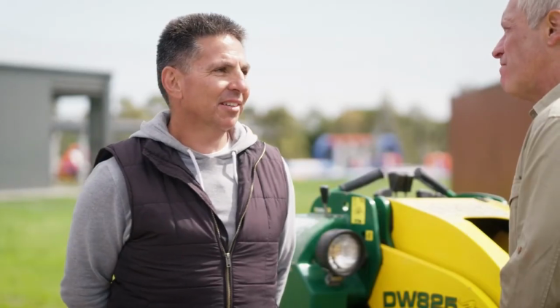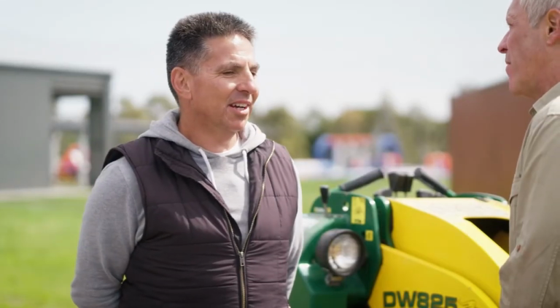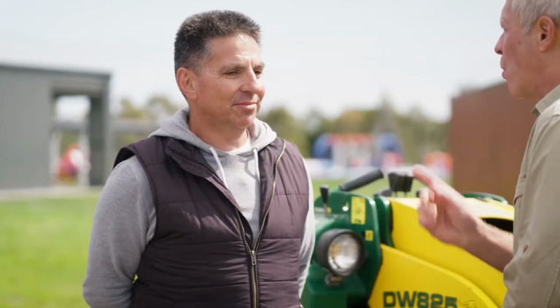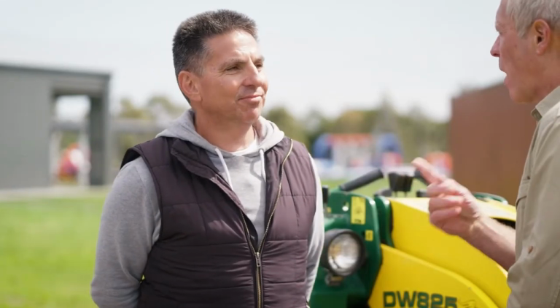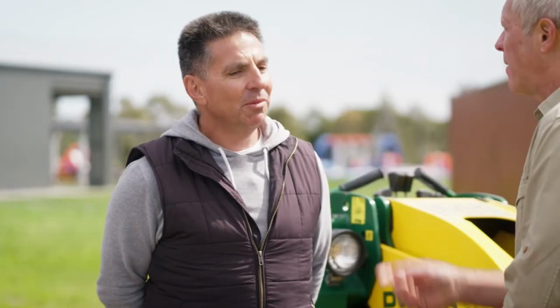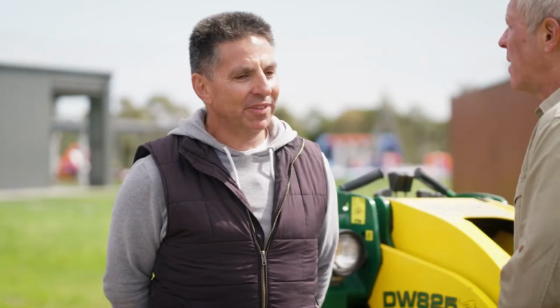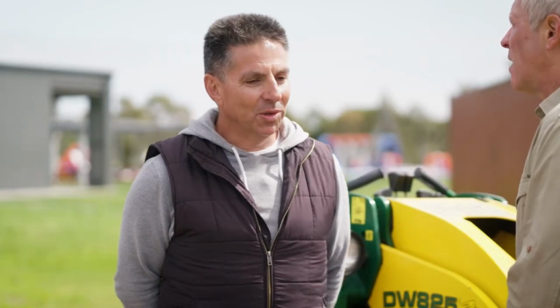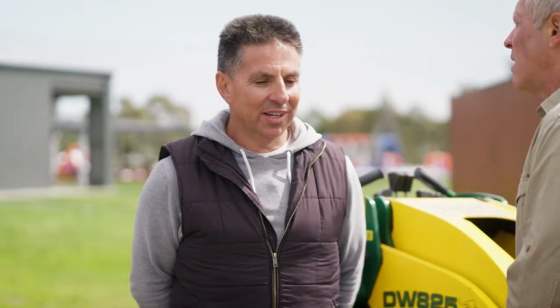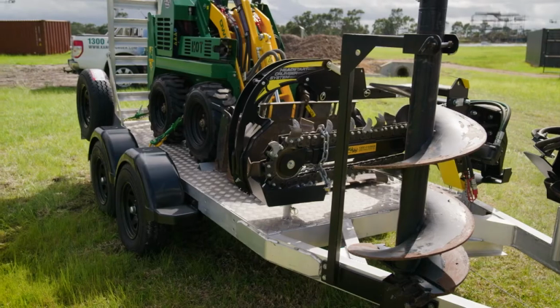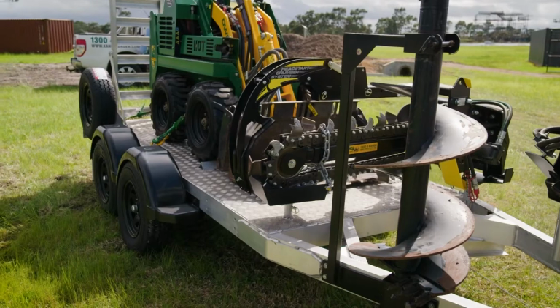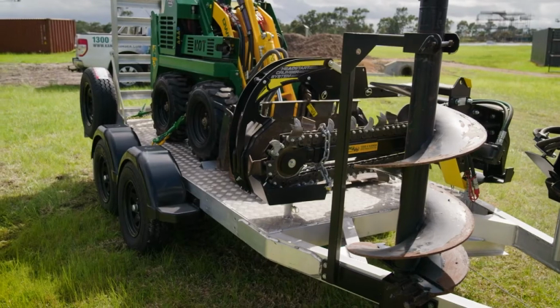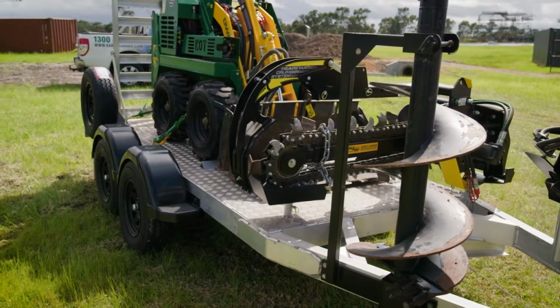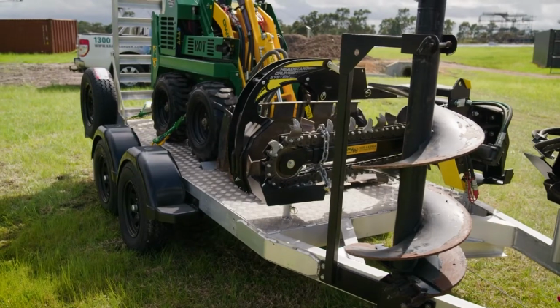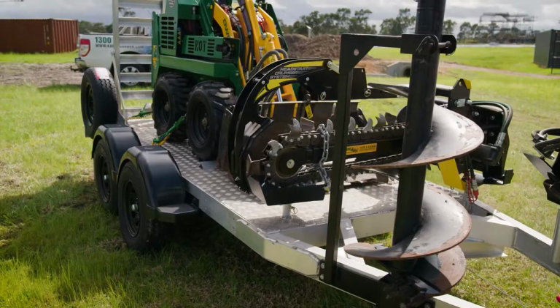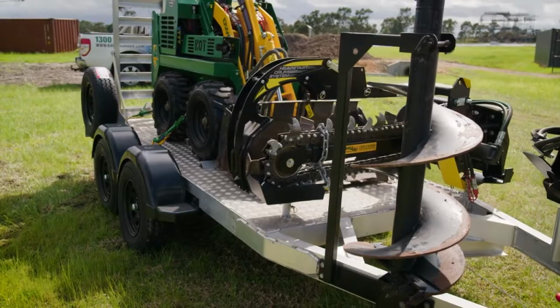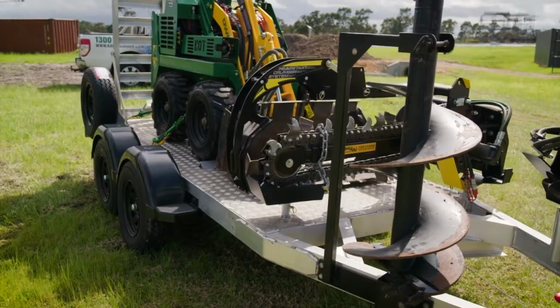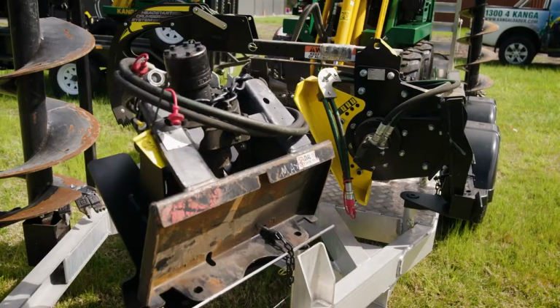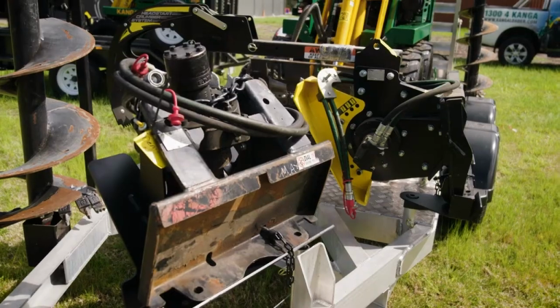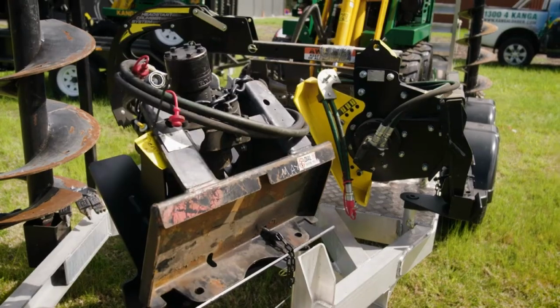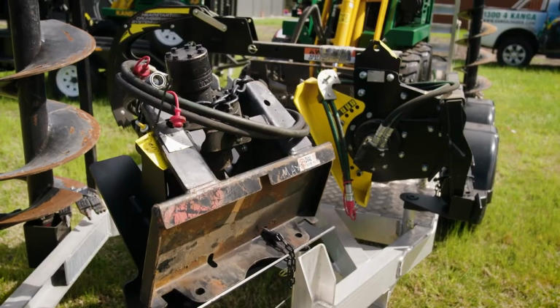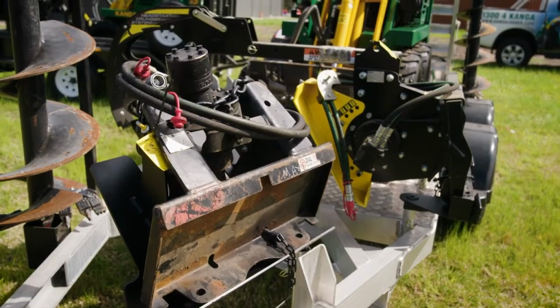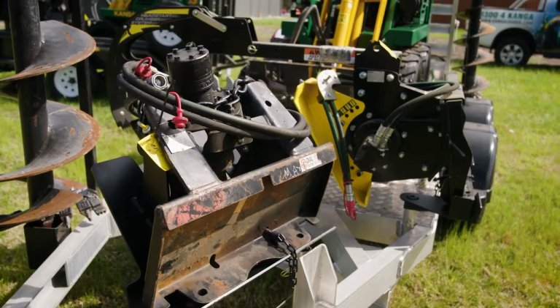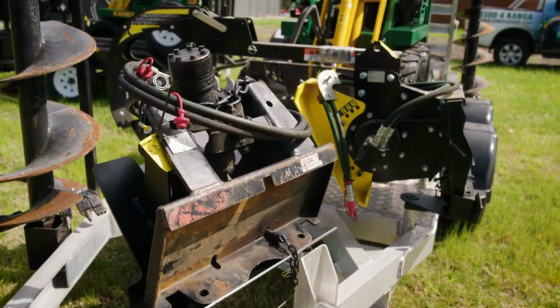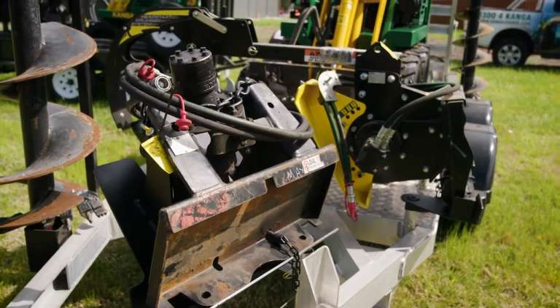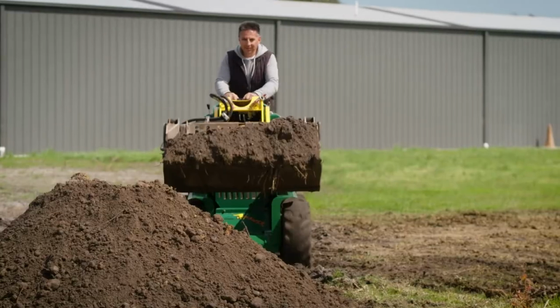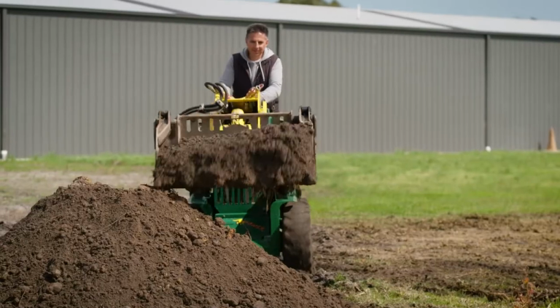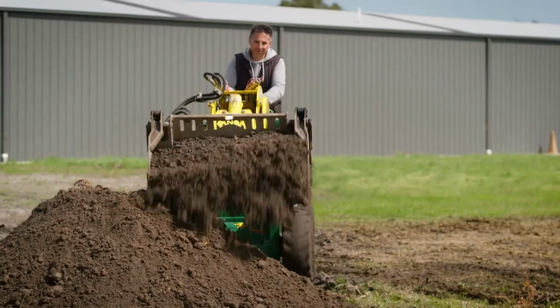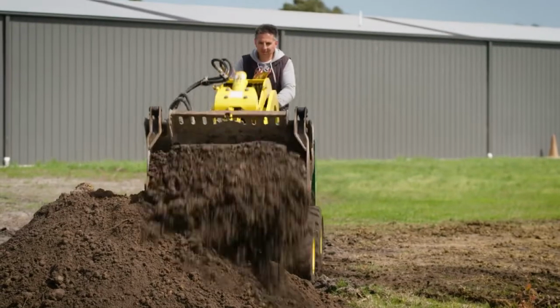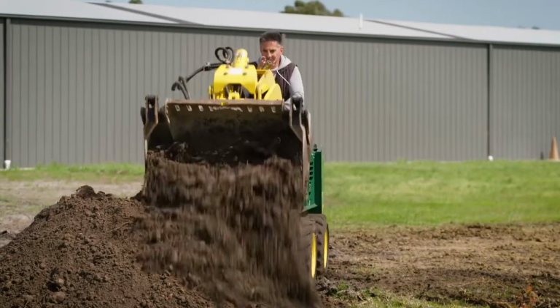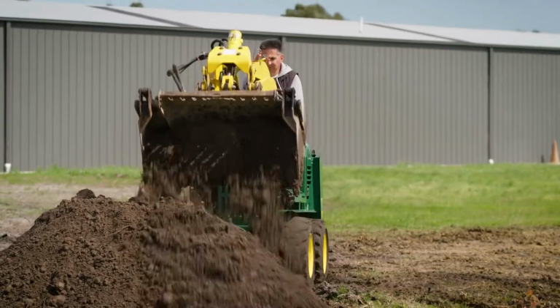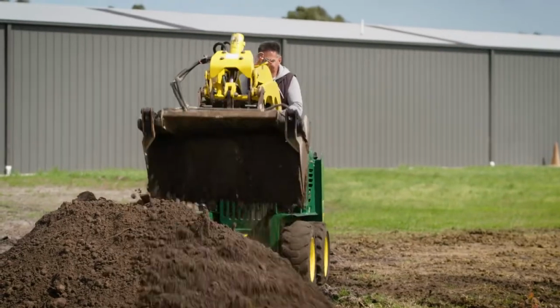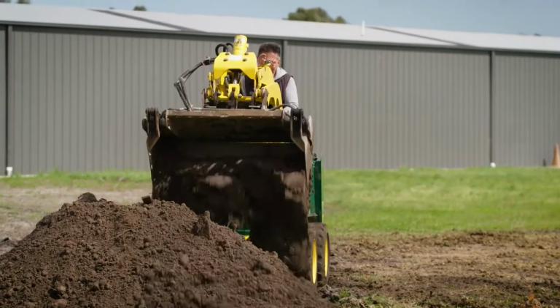With the auger? With the auger, yeah — mainly big industrial sheds. So it sounds like a good lifestyle. Yeah, absolutely.